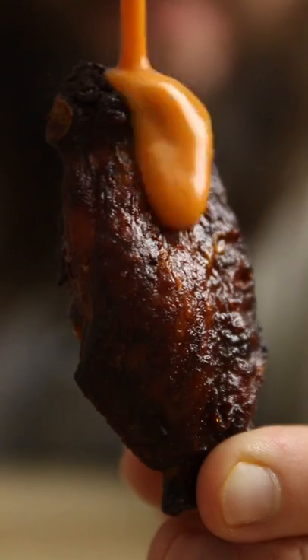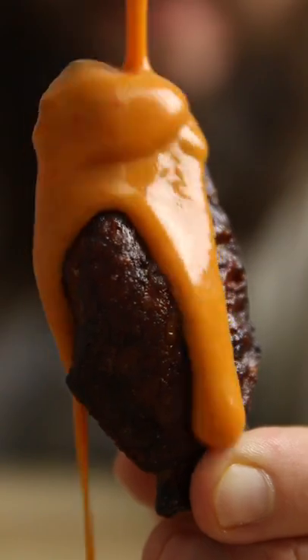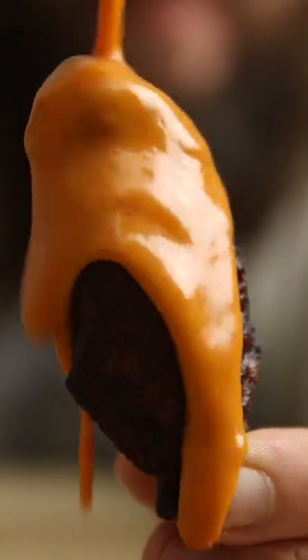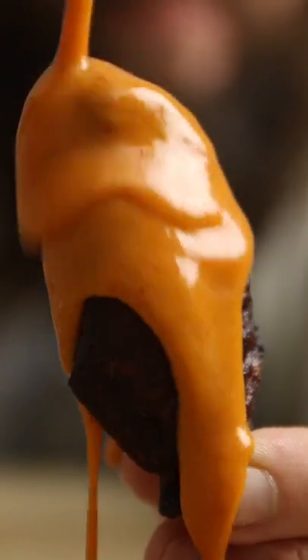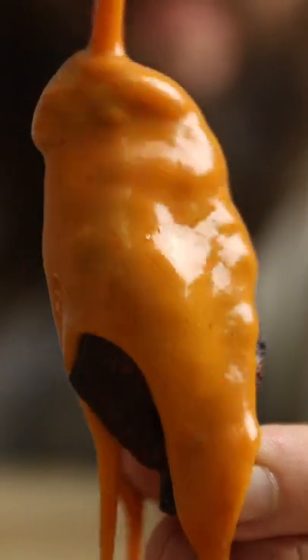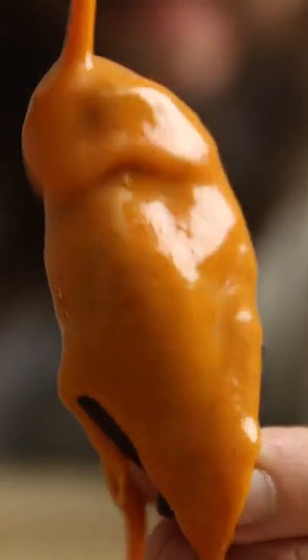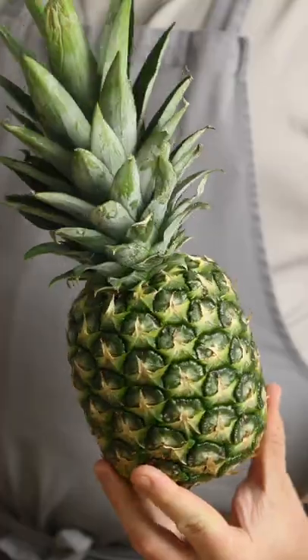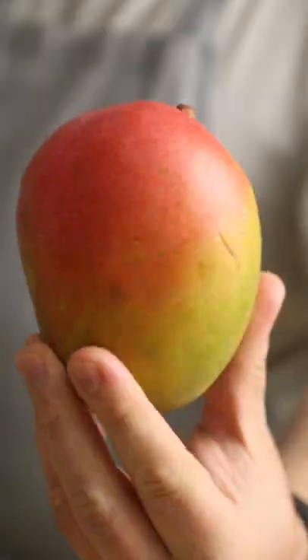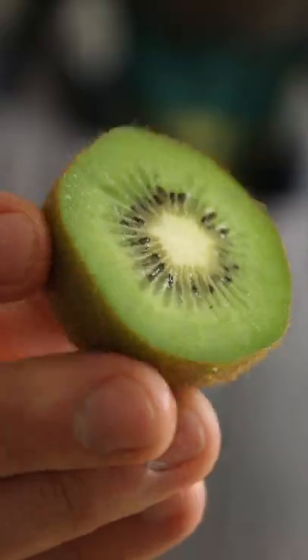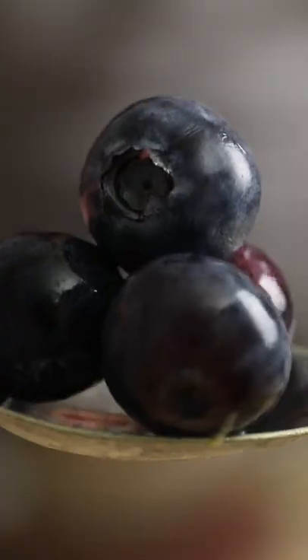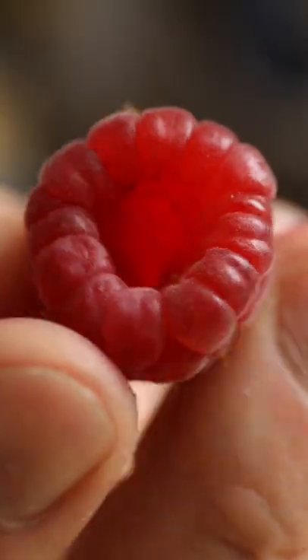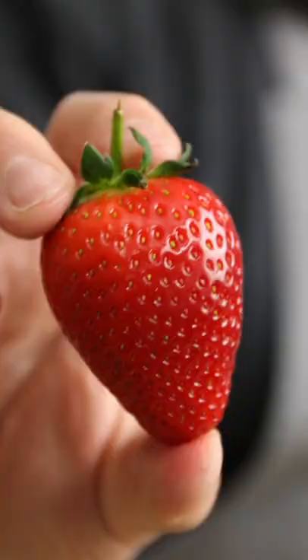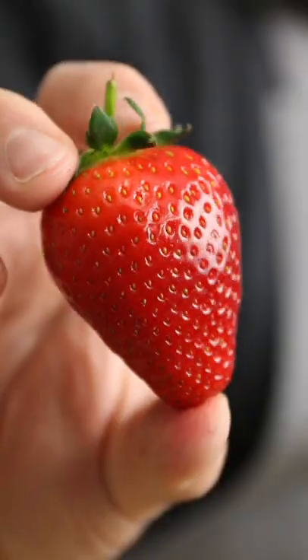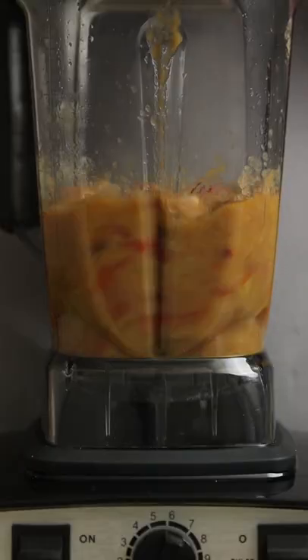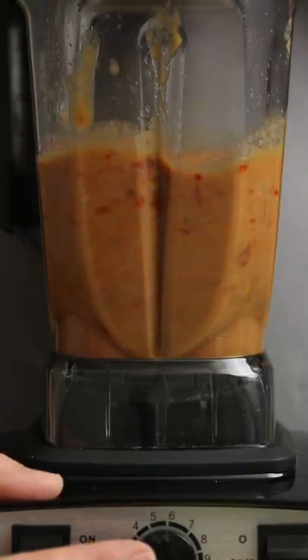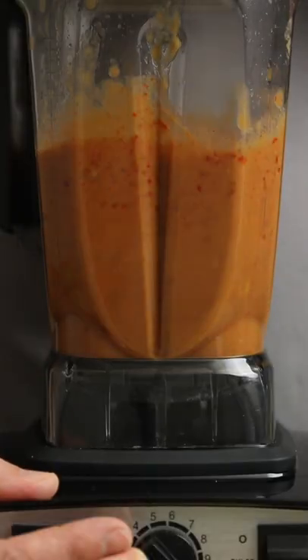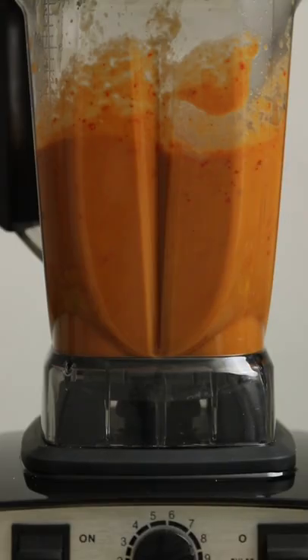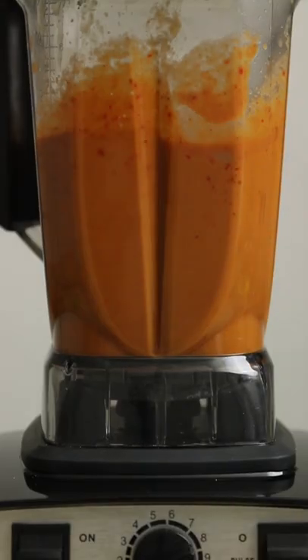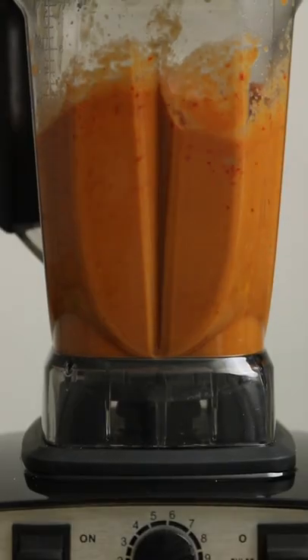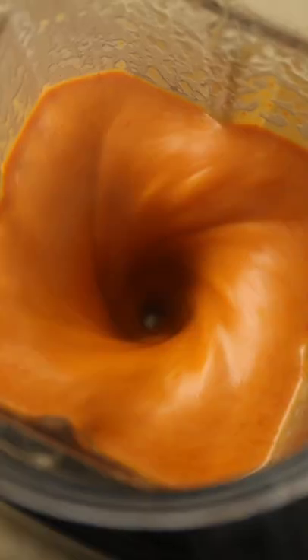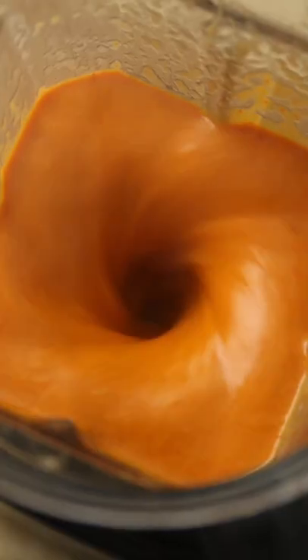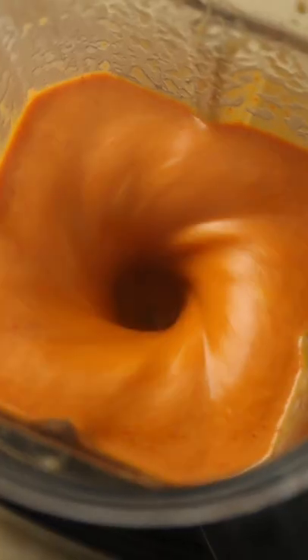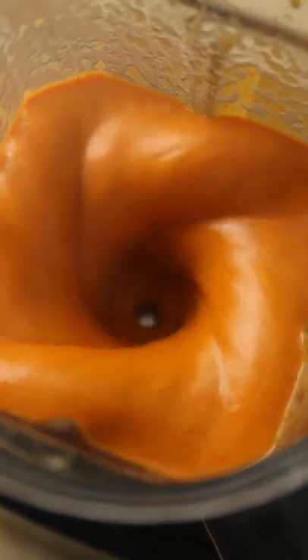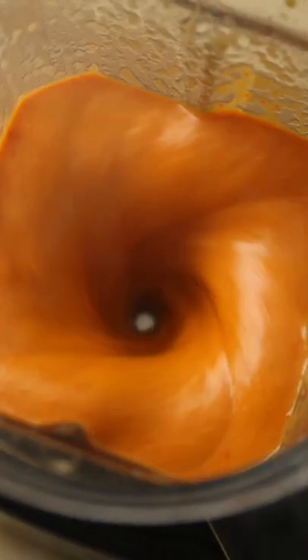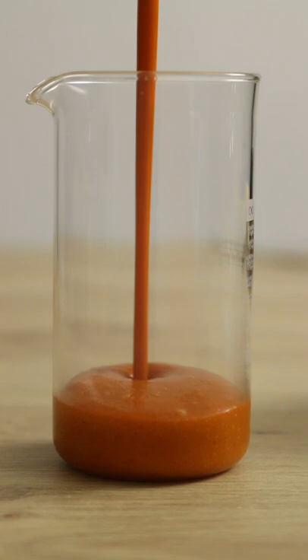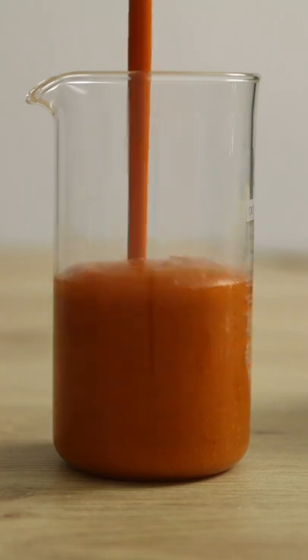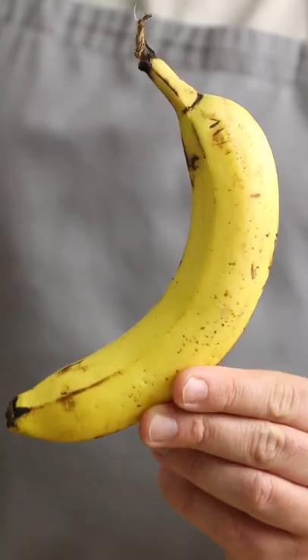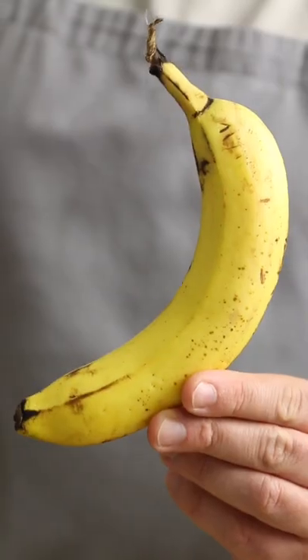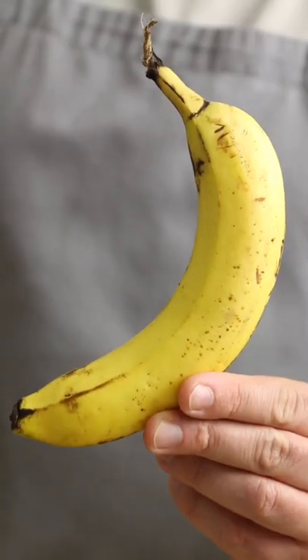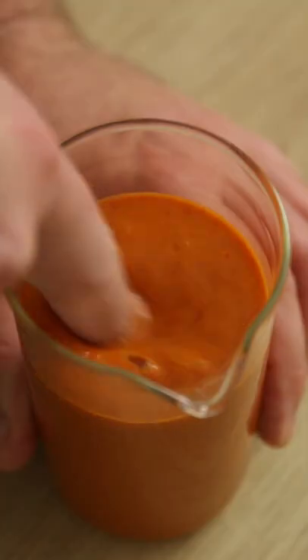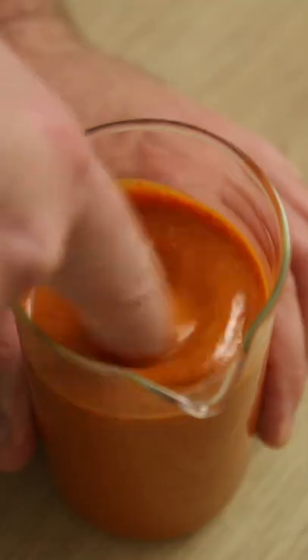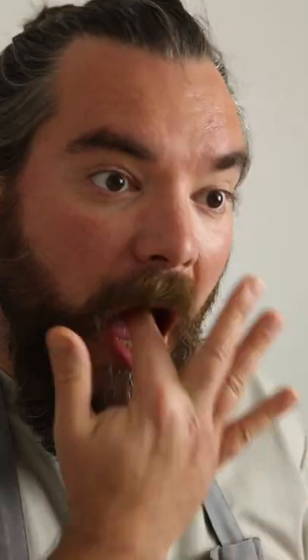I've made a lot of hot sauce recently with all kinds of fruit. But now it's time to find out if the impossible is possible — can we make banana hot sauce?